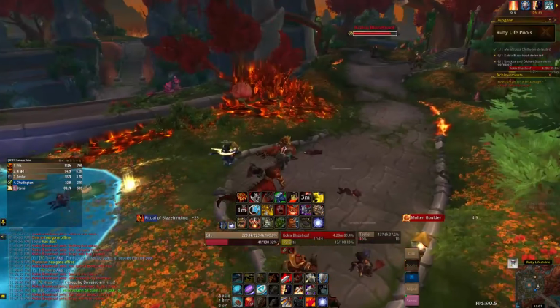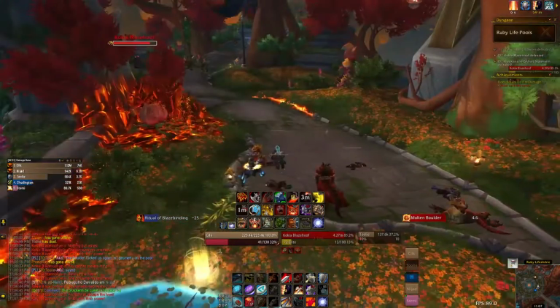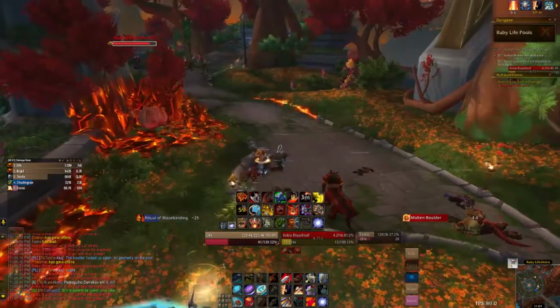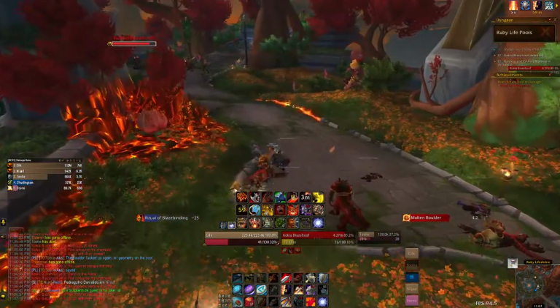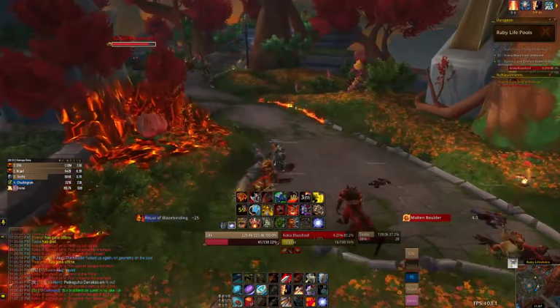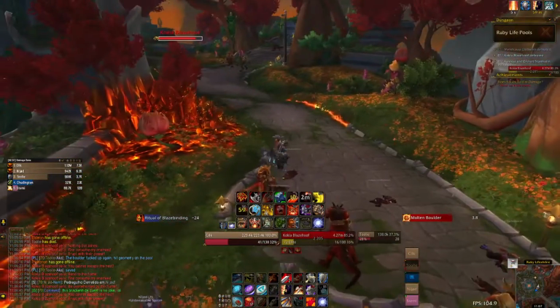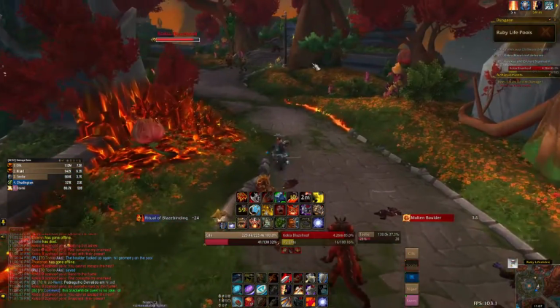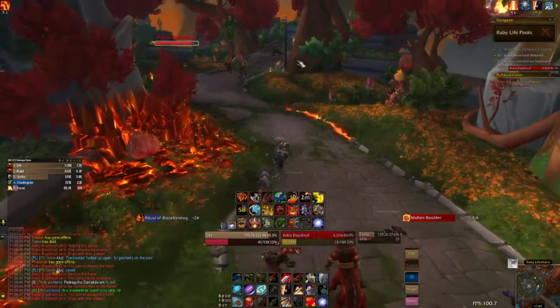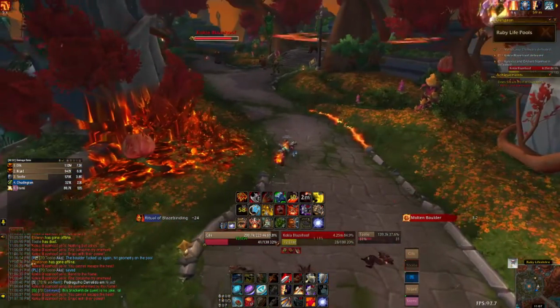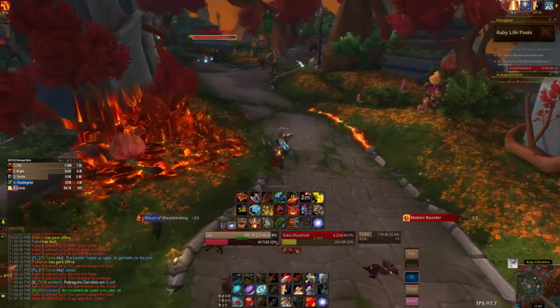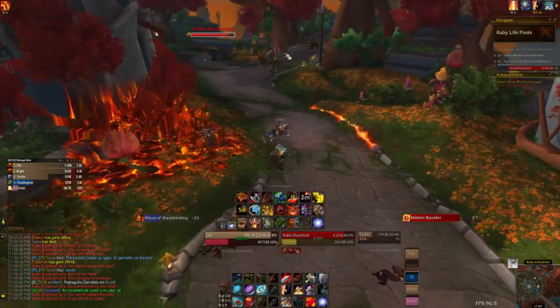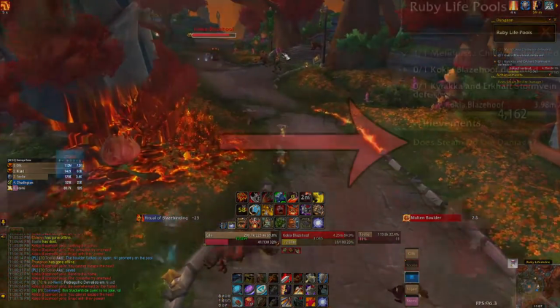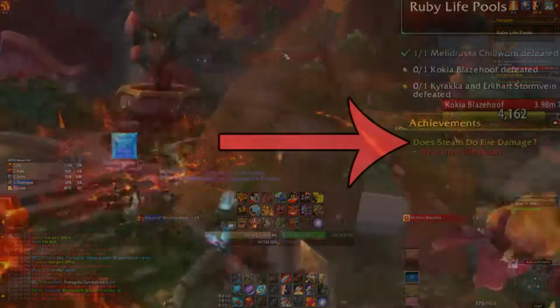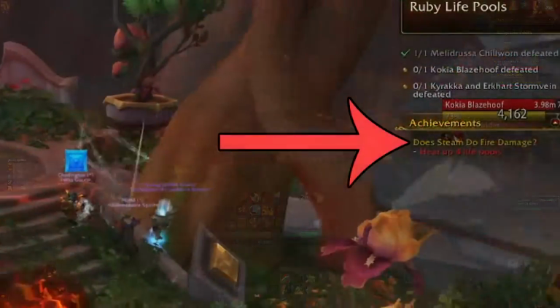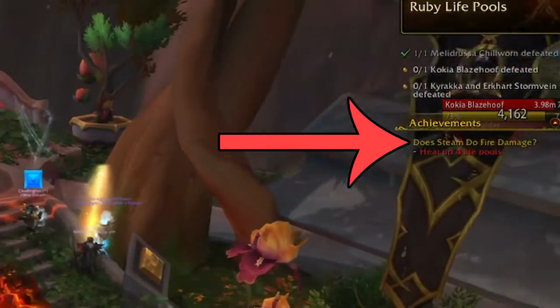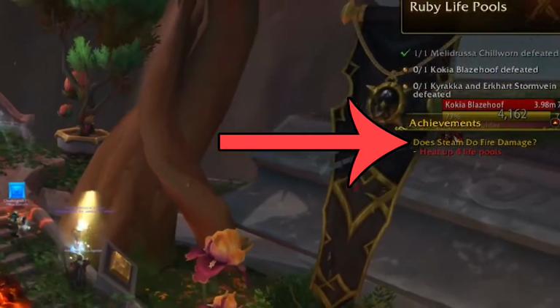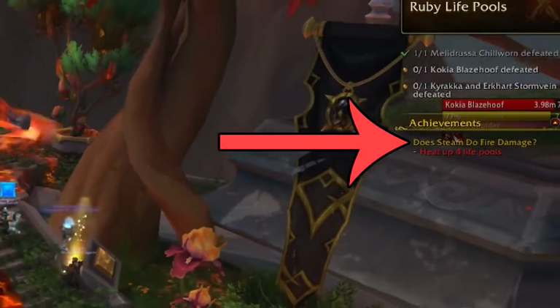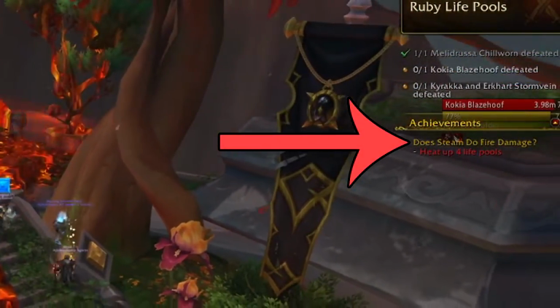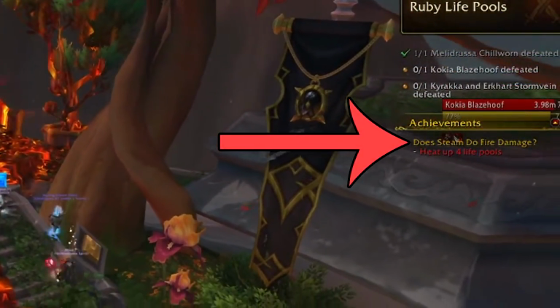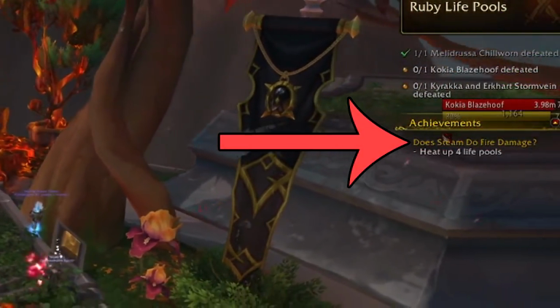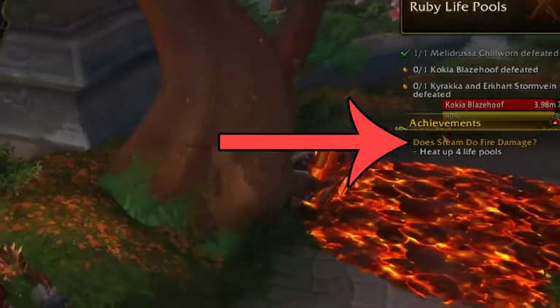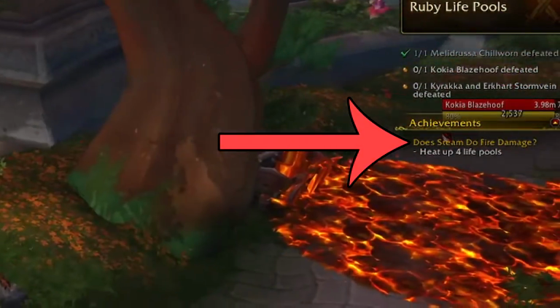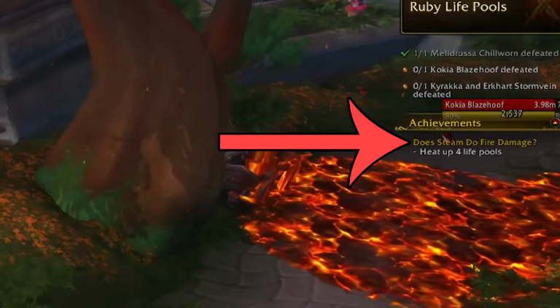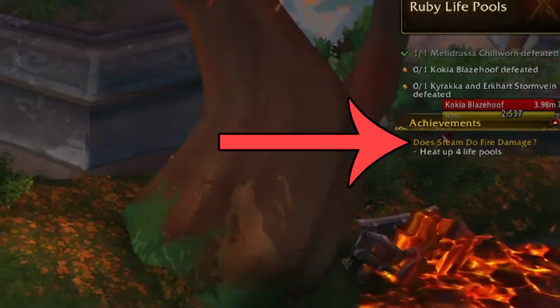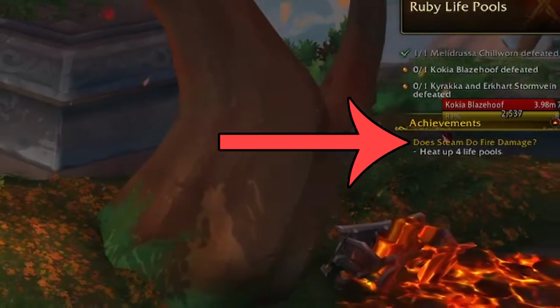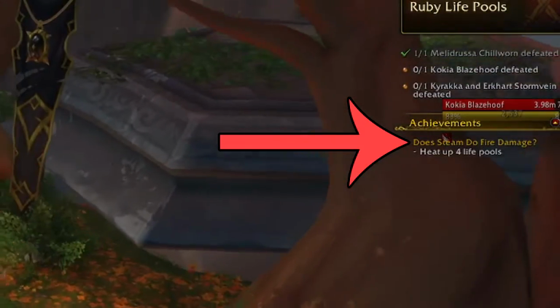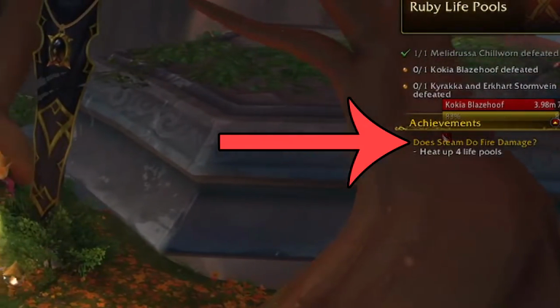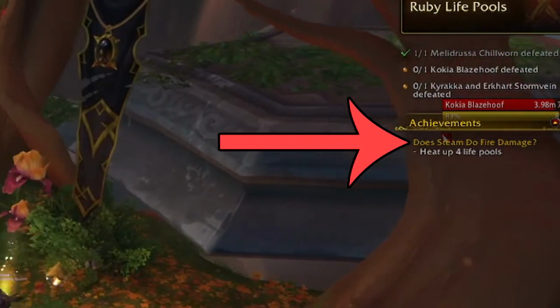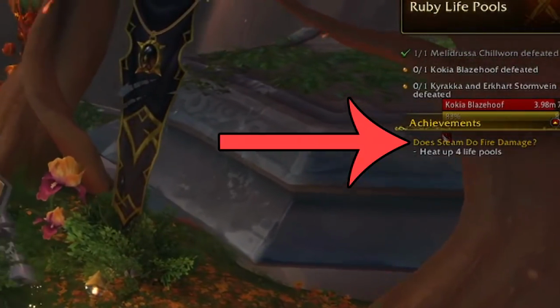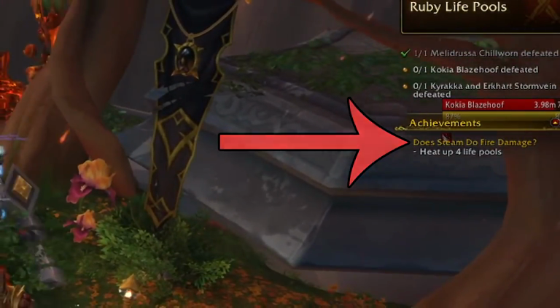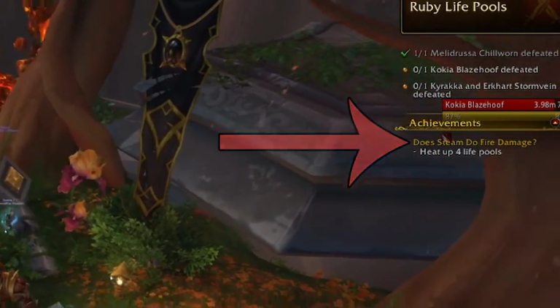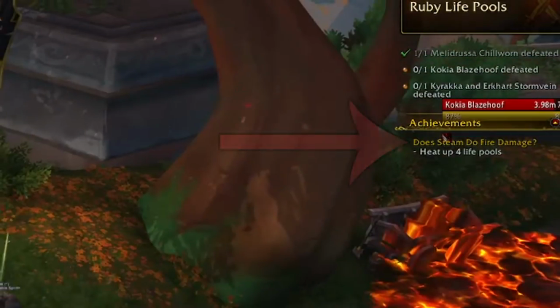I would just do moderate DPS on the boss and cleave off of the add. If you're tracking this achievement it will turn white when all the requirements have been met and the boss can be killed.